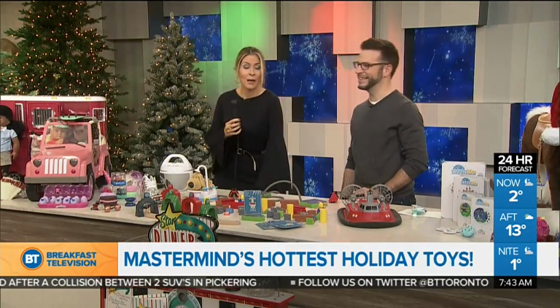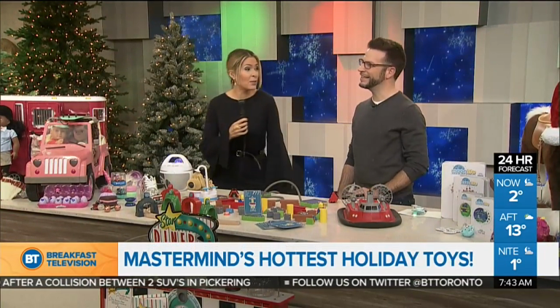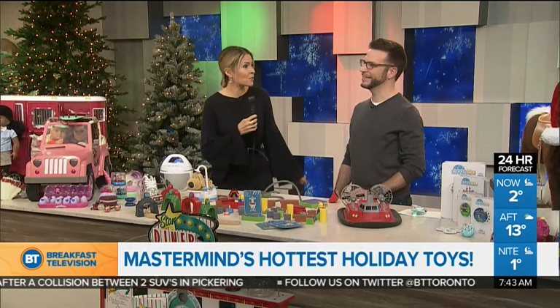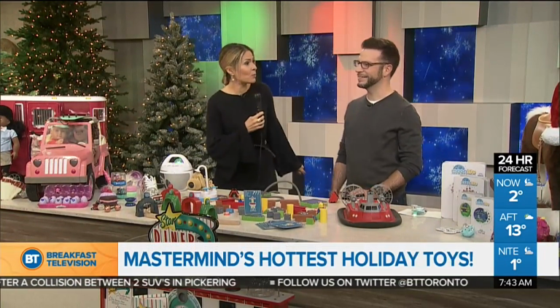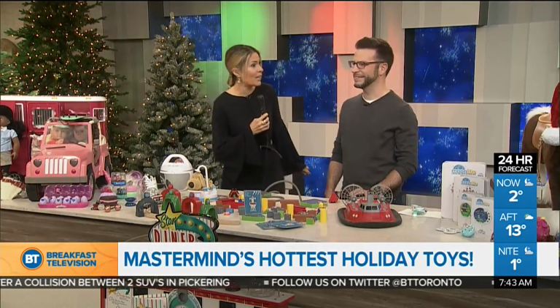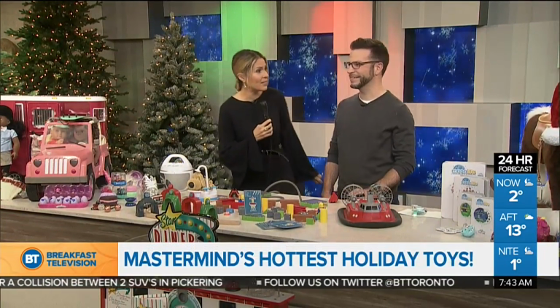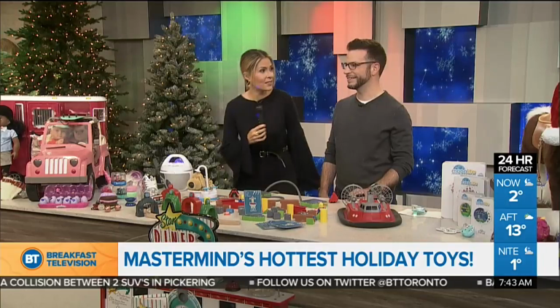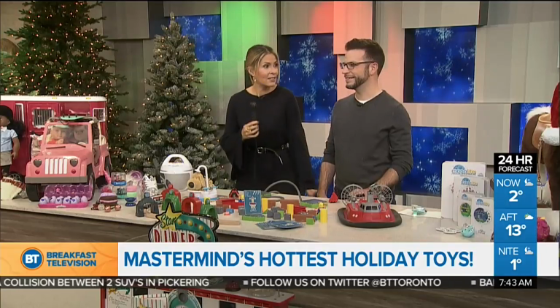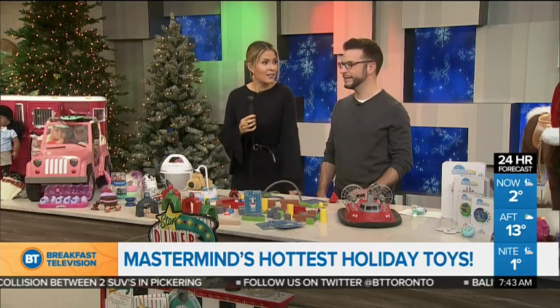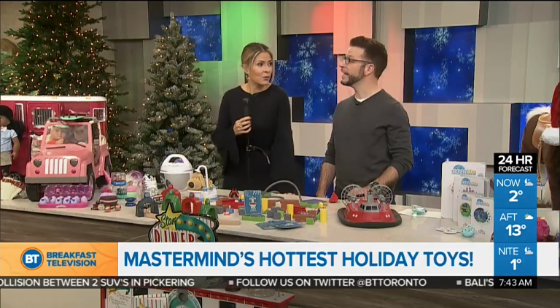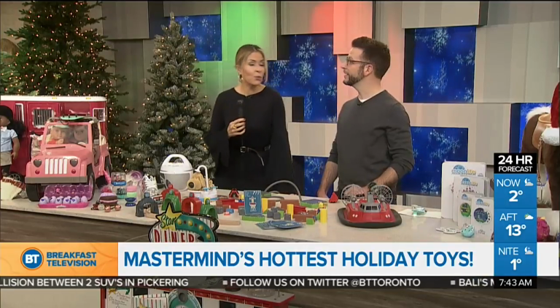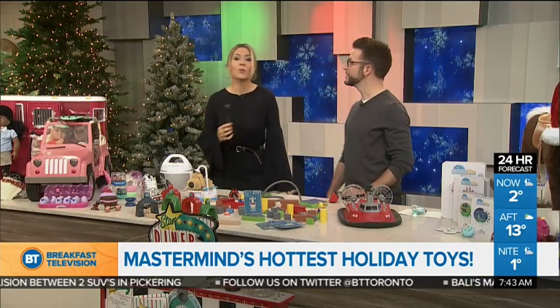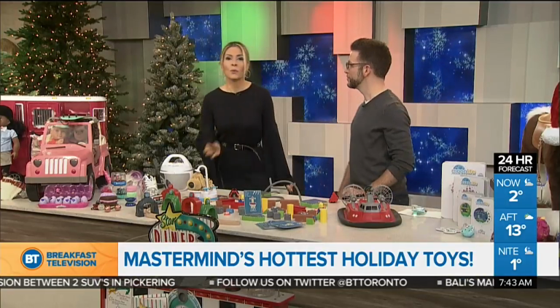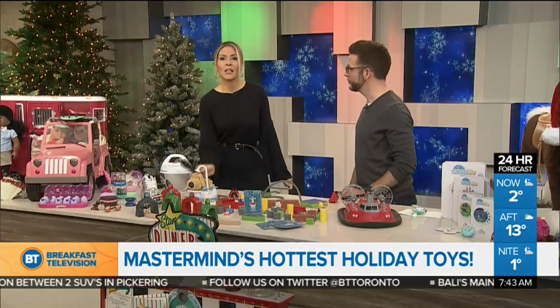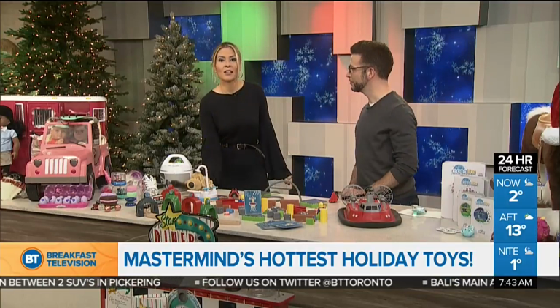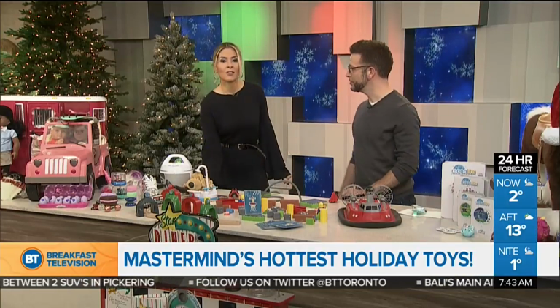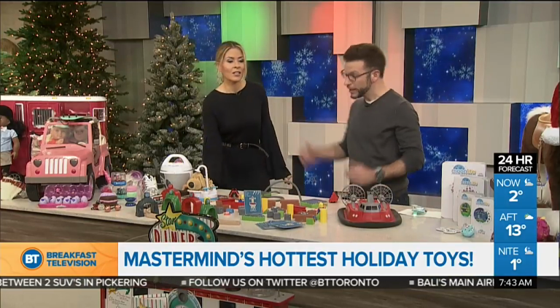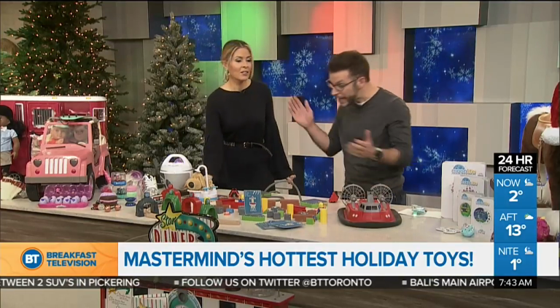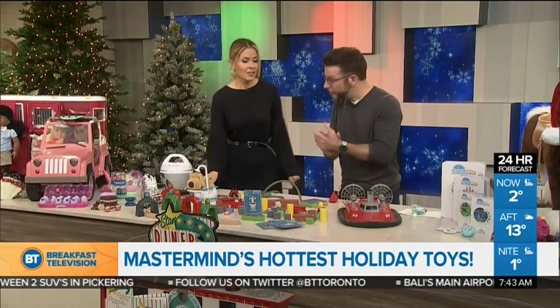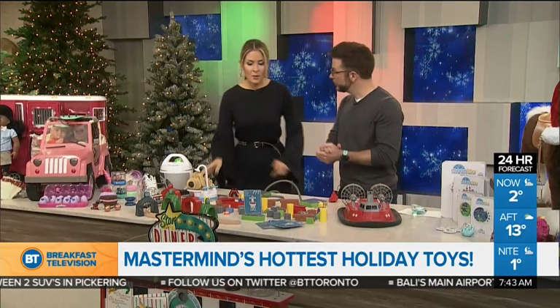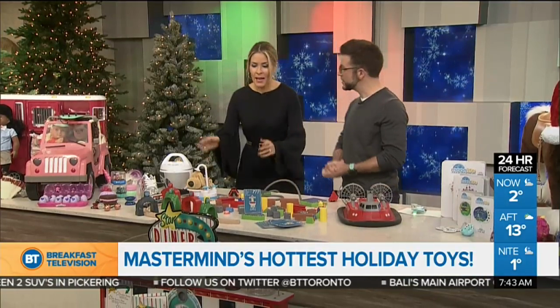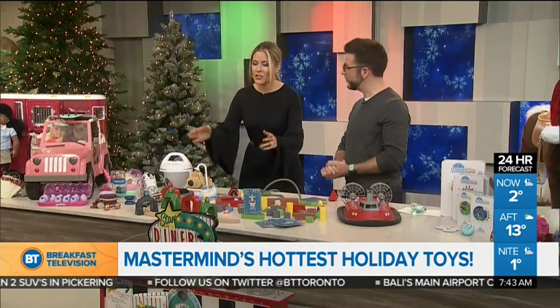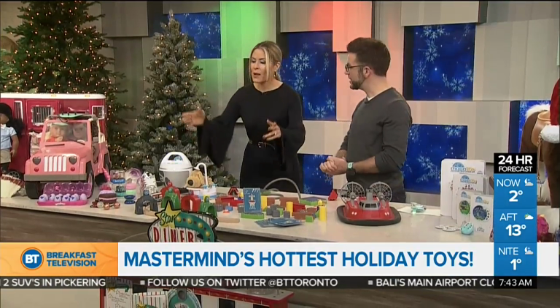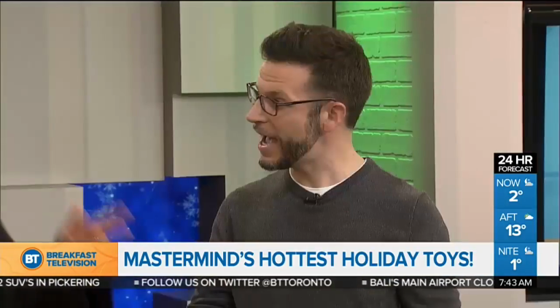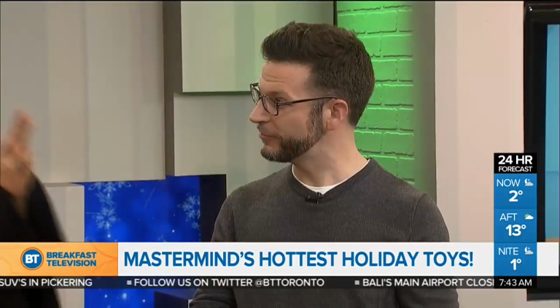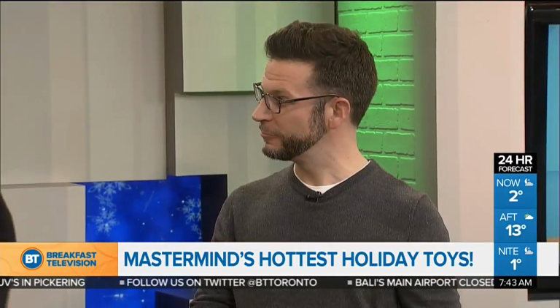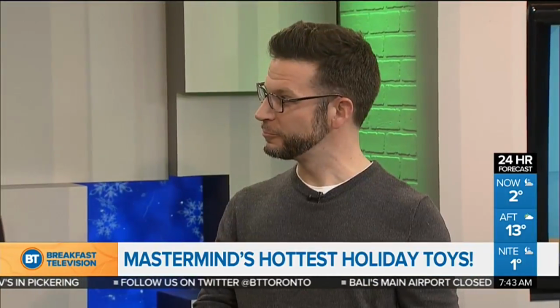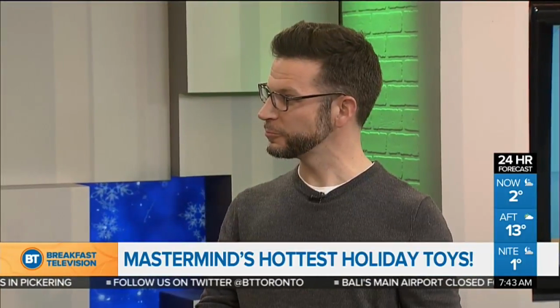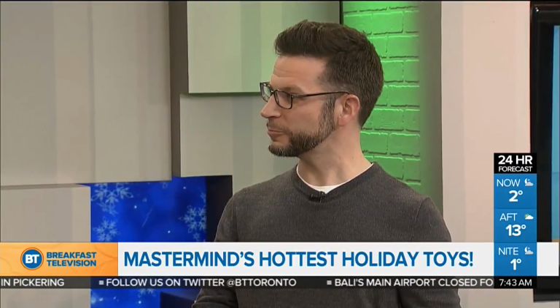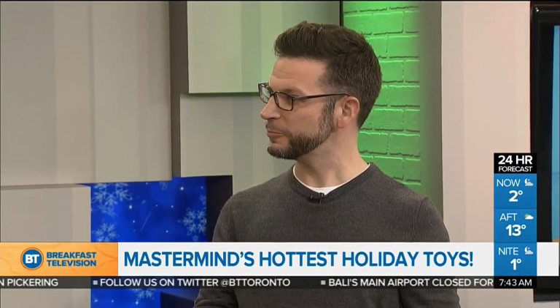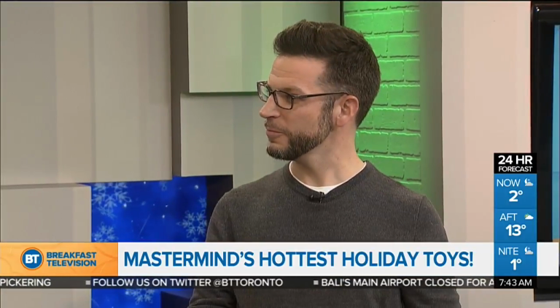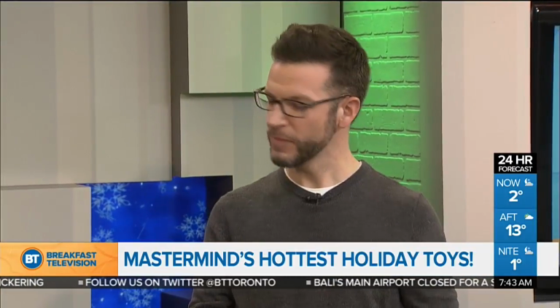Is this Bublé? Yeah, it is. As a matter of fact, Bublé. We've got some fun stuff. Mastermind Toys is here — let's get to it.